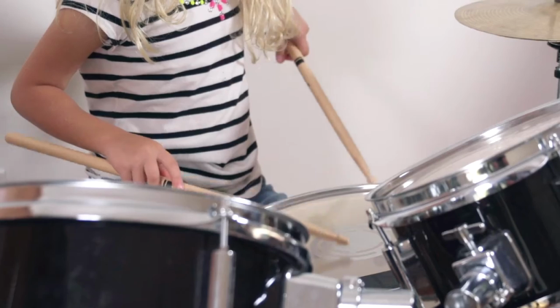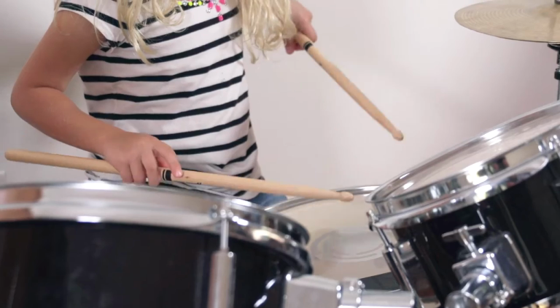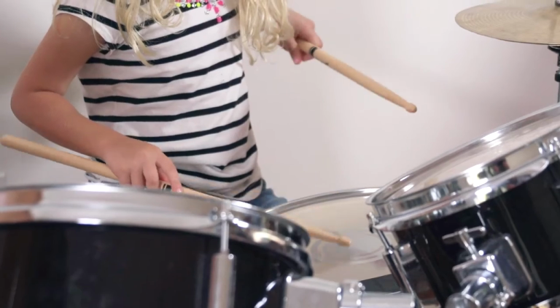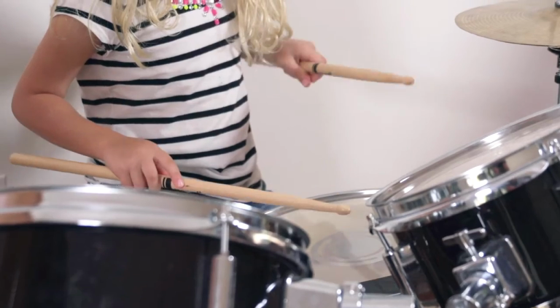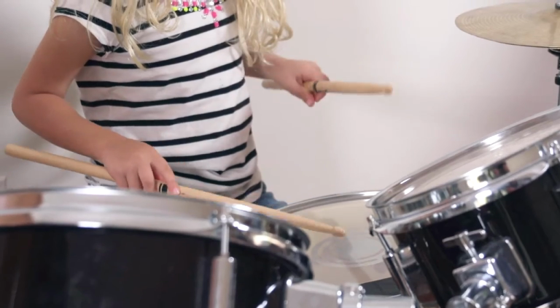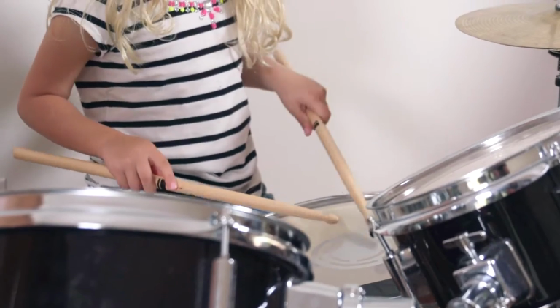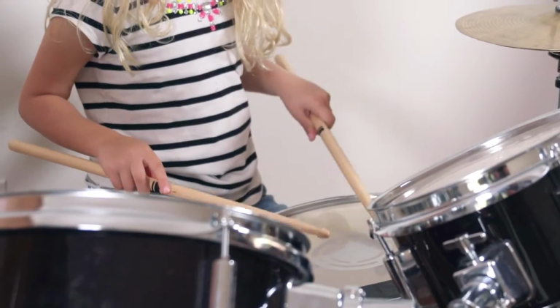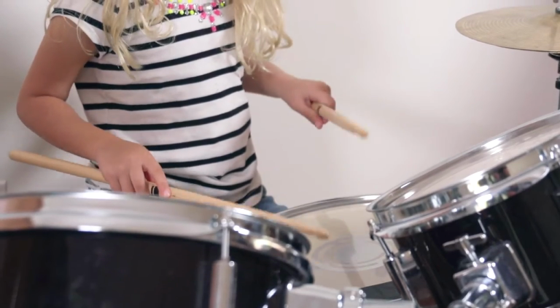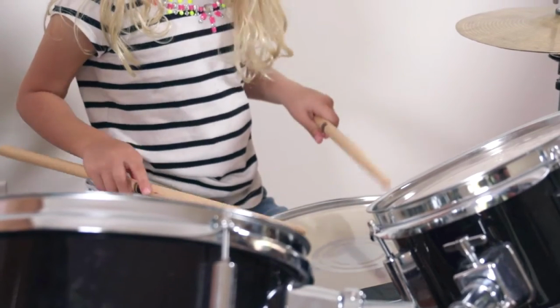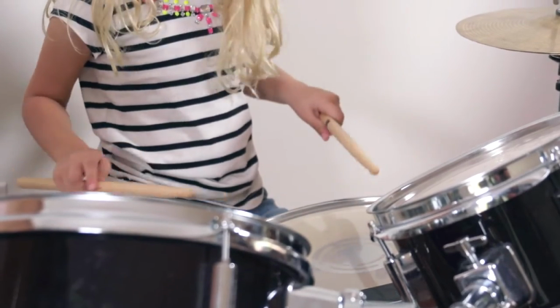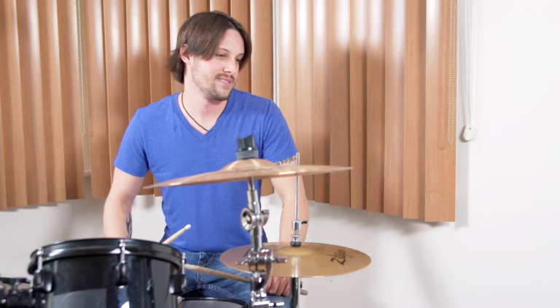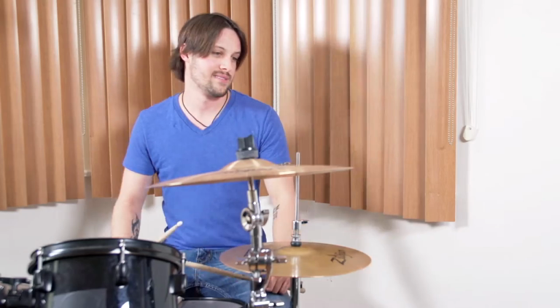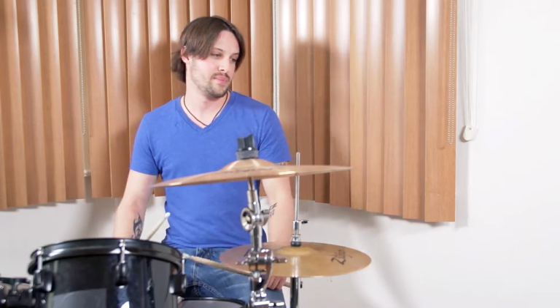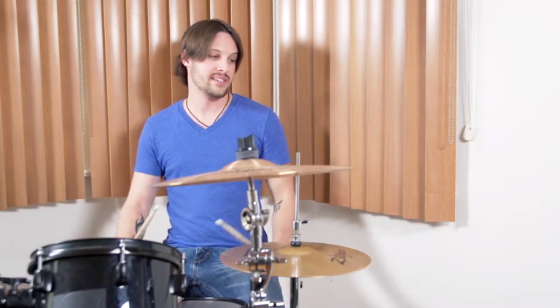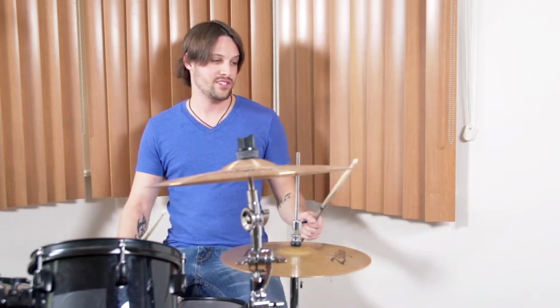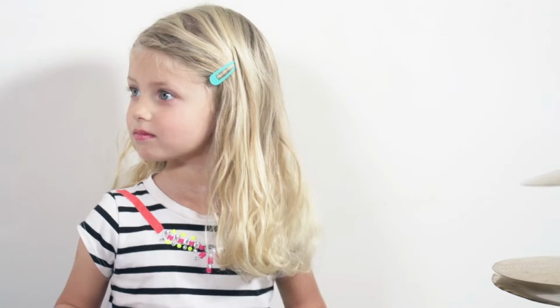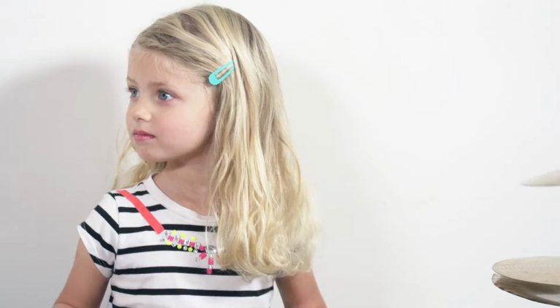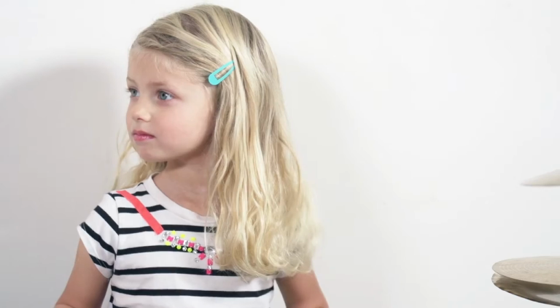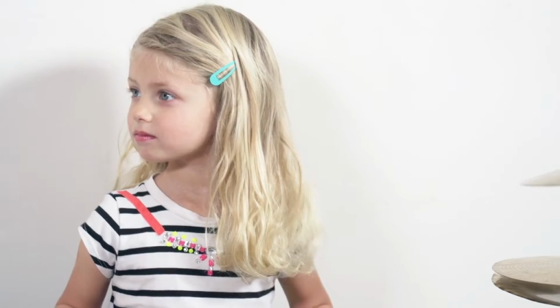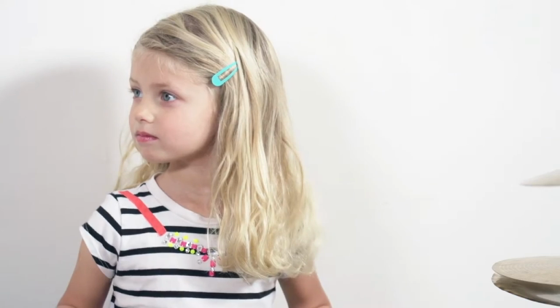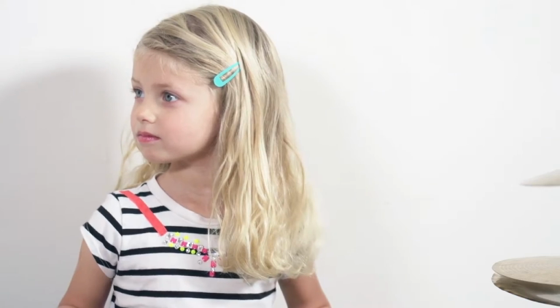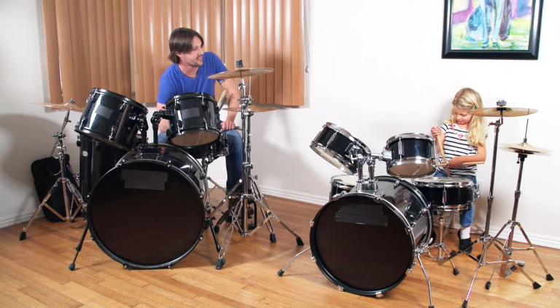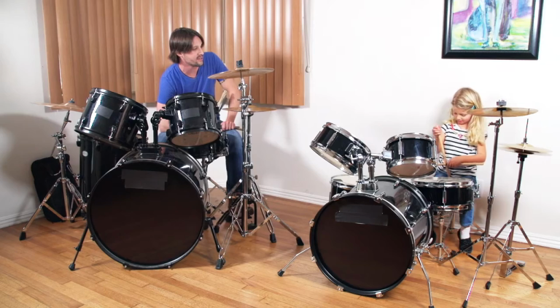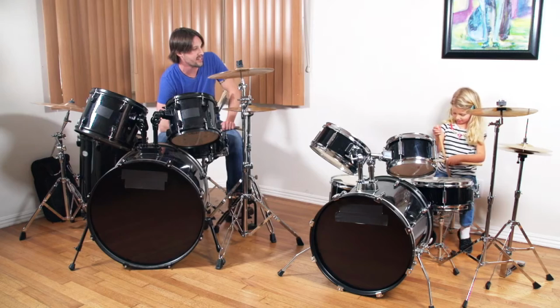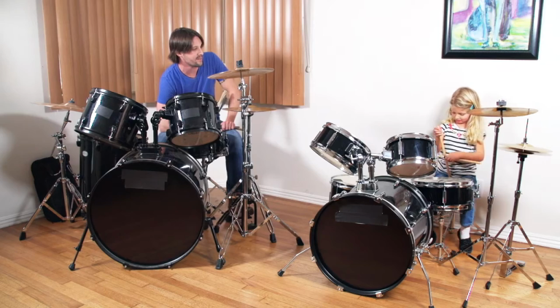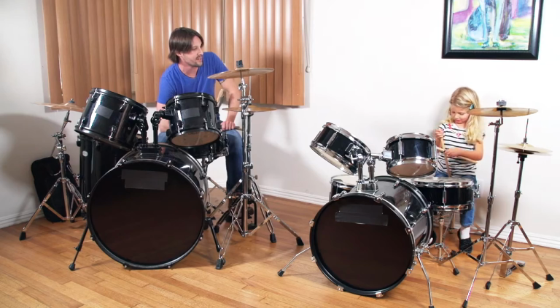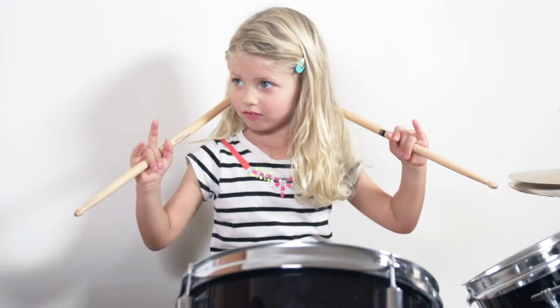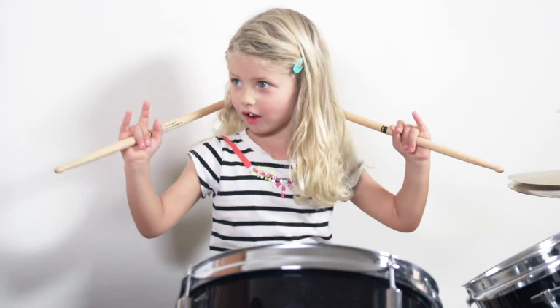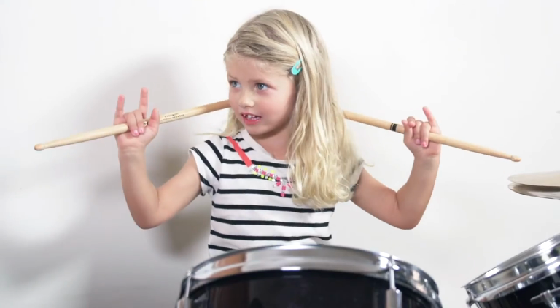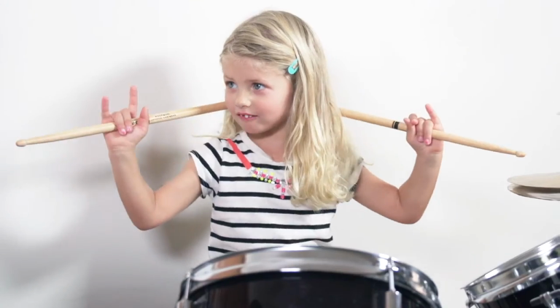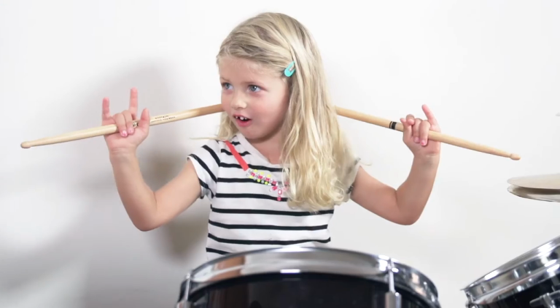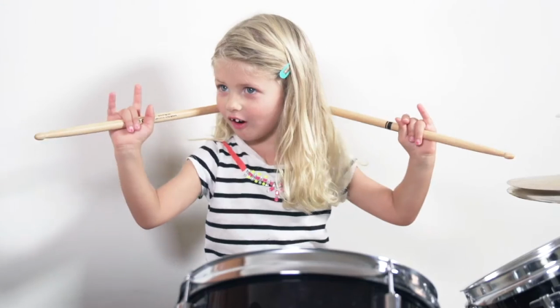So you want to play drums like Pops? Pay attention, I'll have you melting faces in no time. Rock and roll!